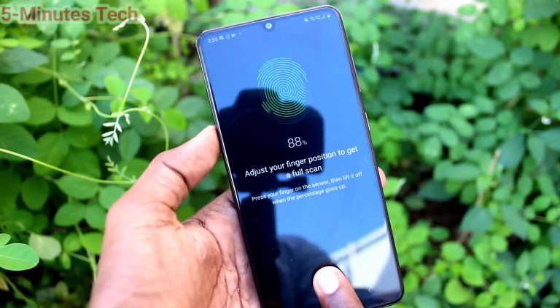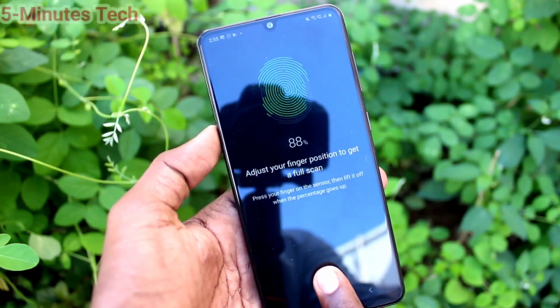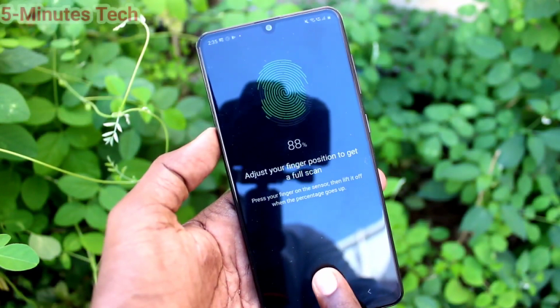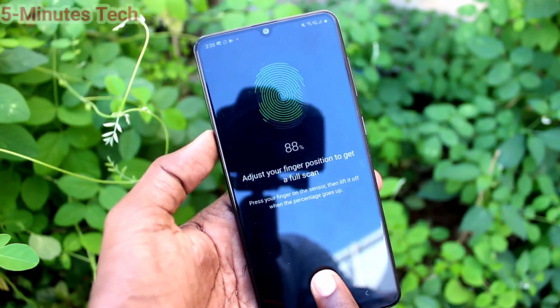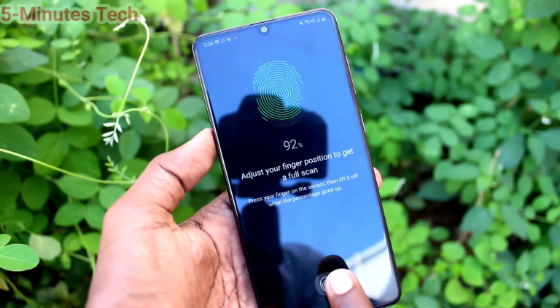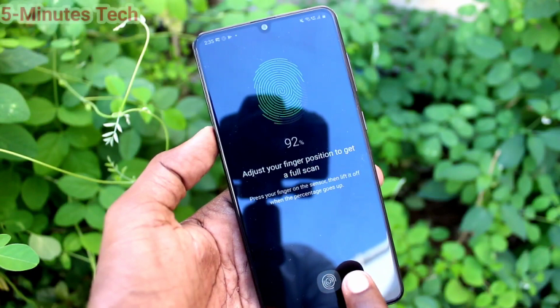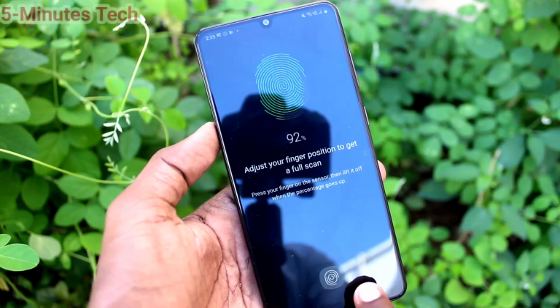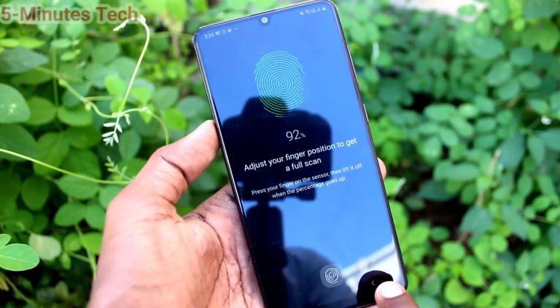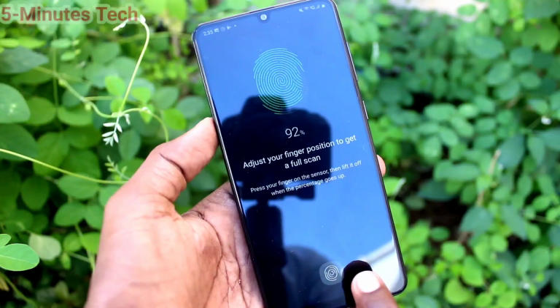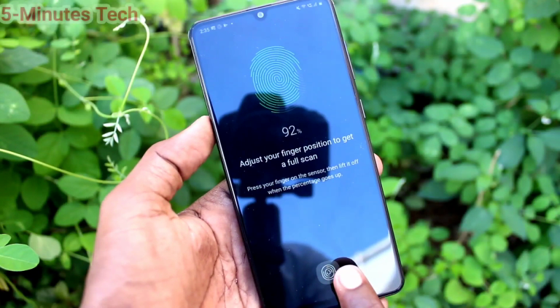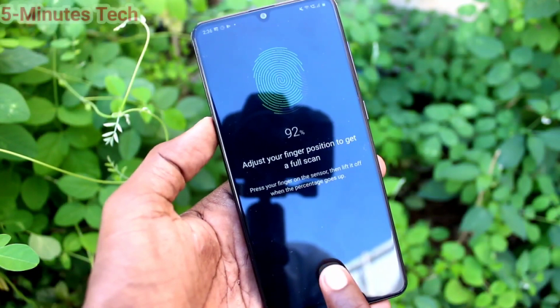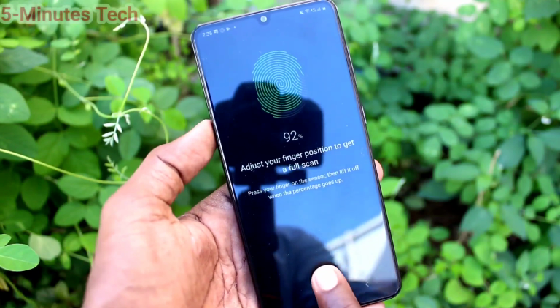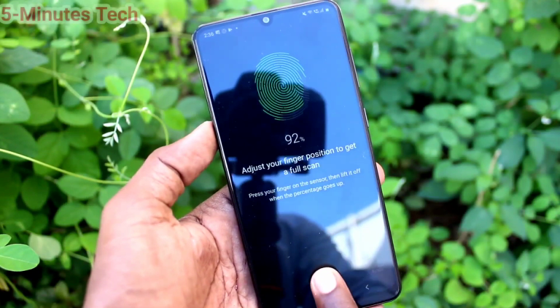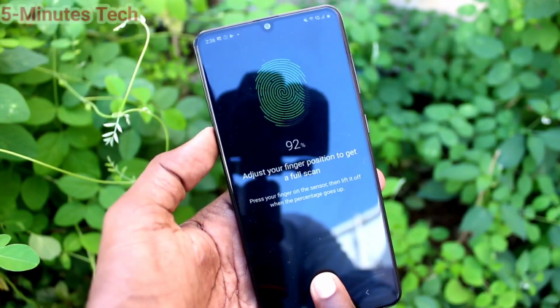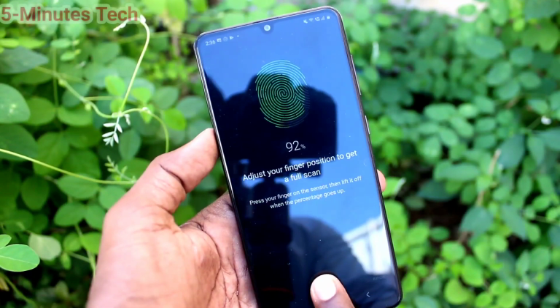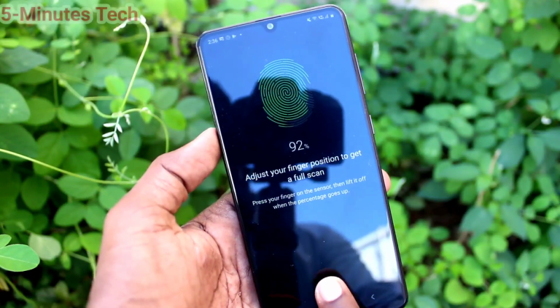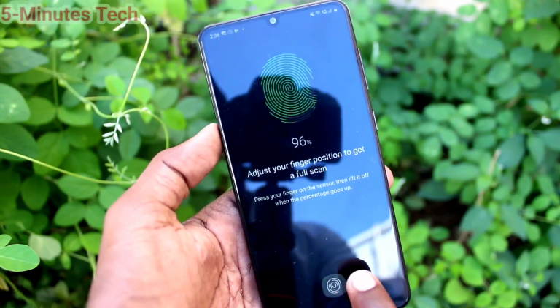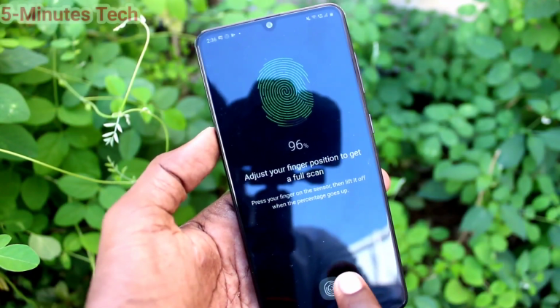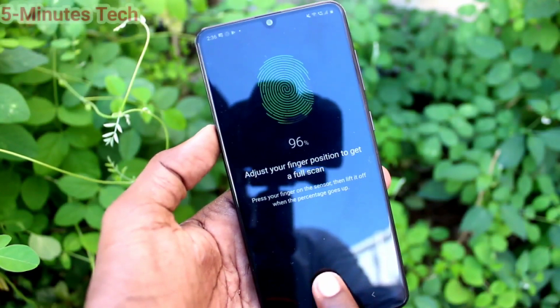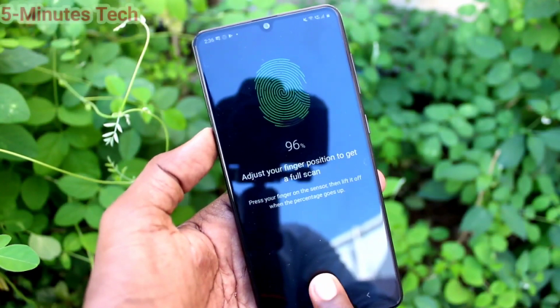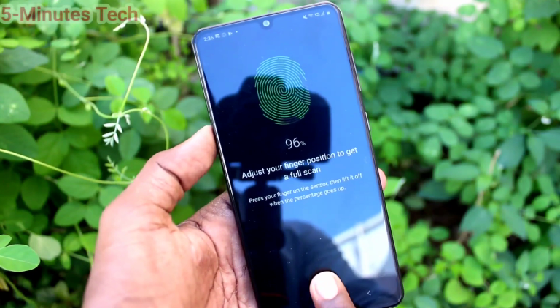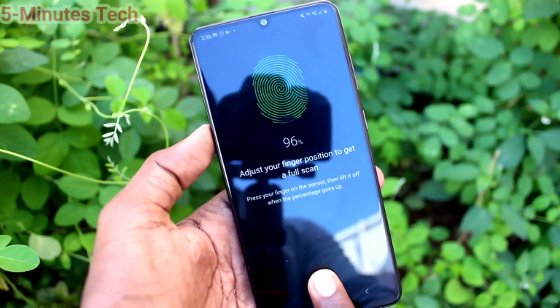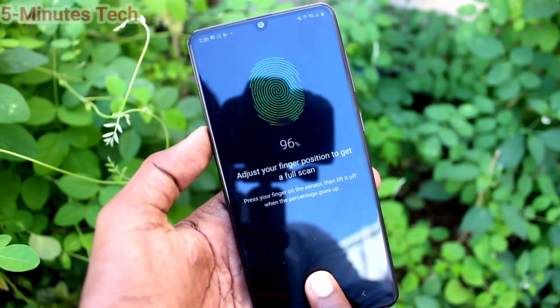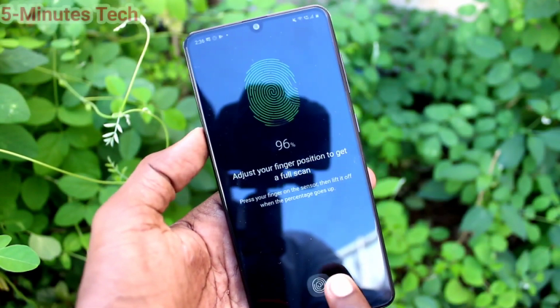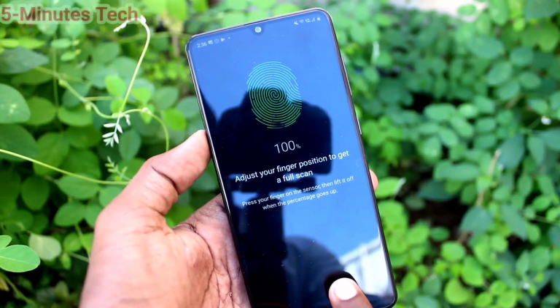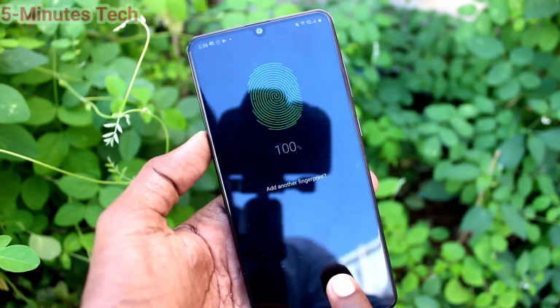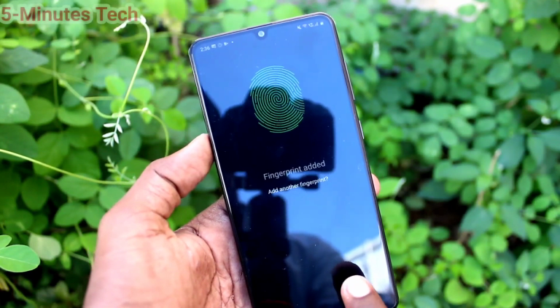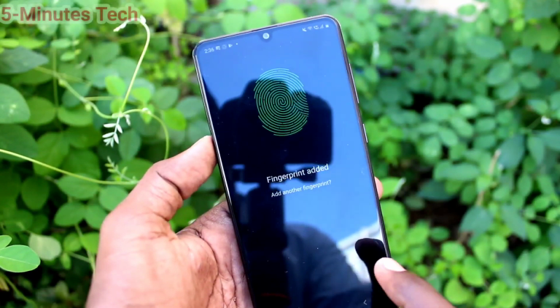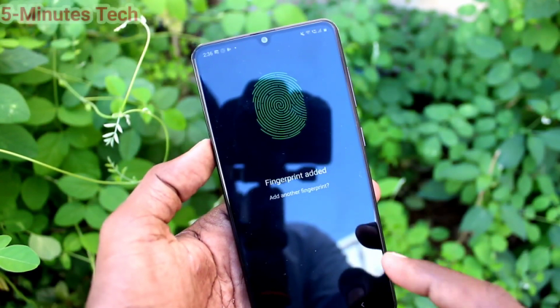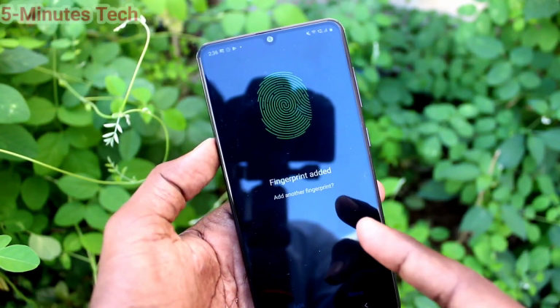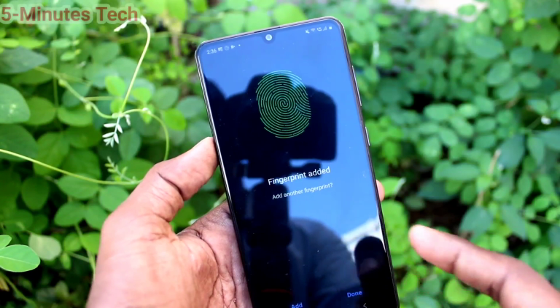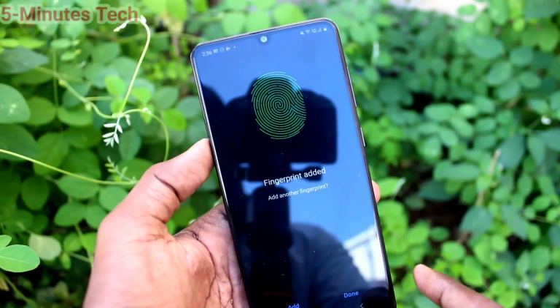Make sure that your finger covers the entire sensor. Adjust your finger and — yes, completed.